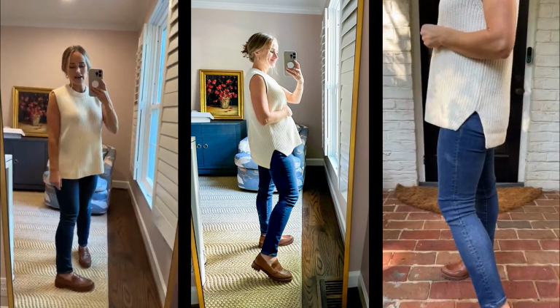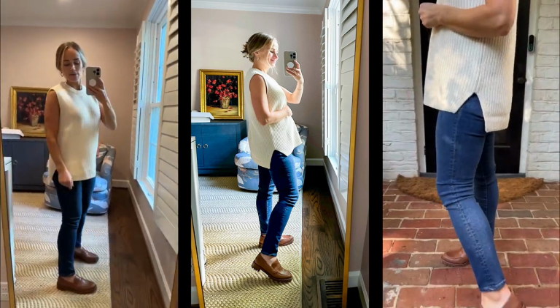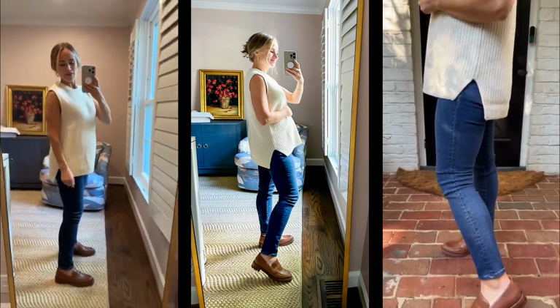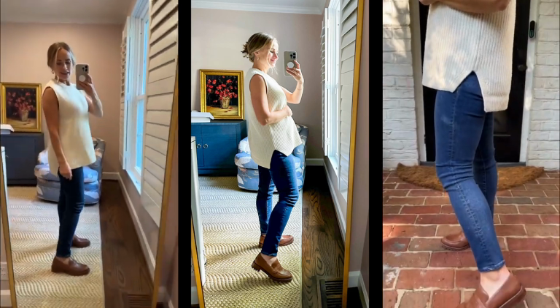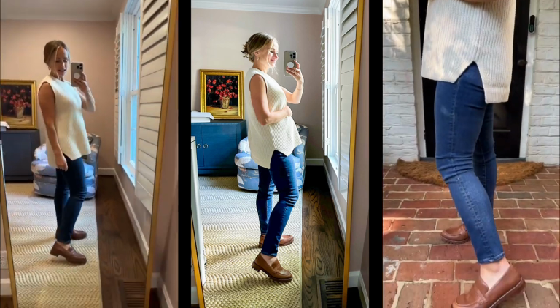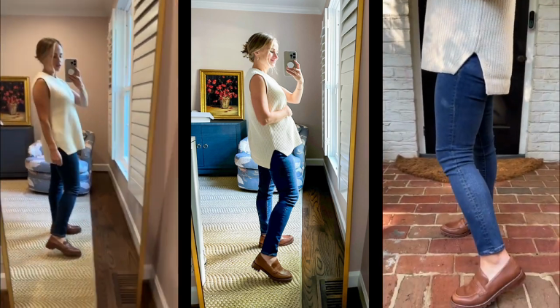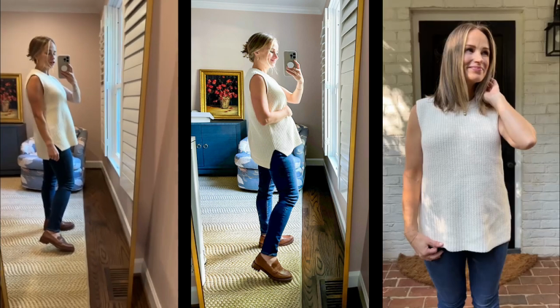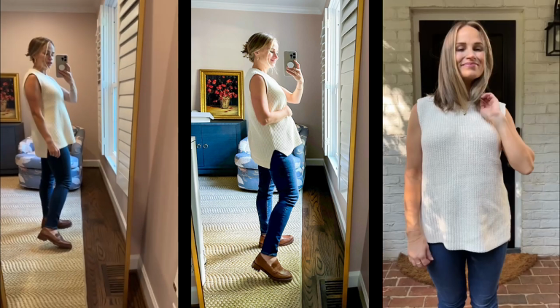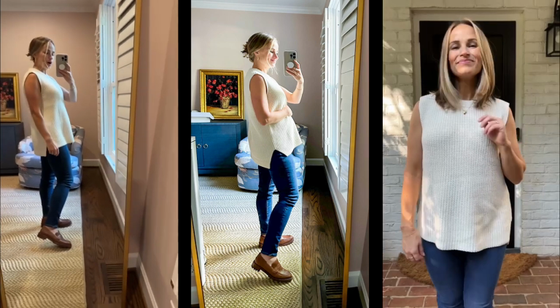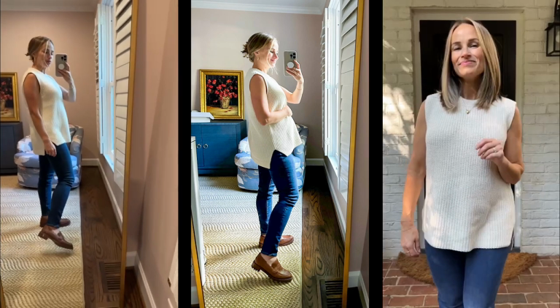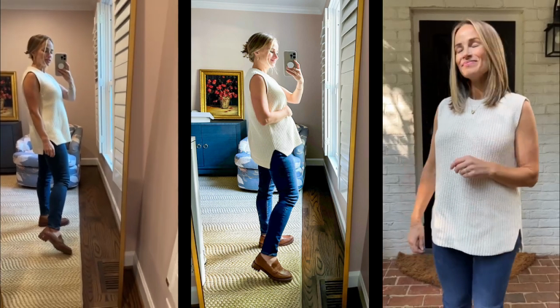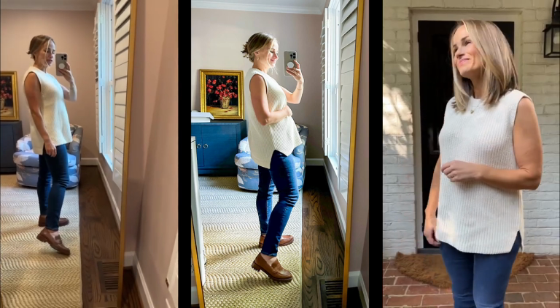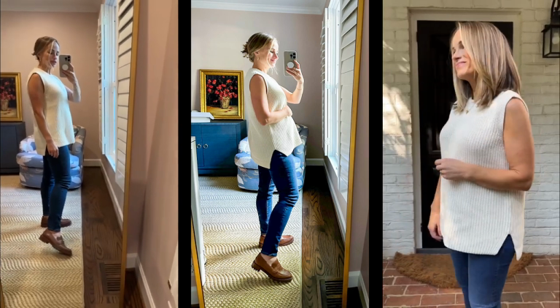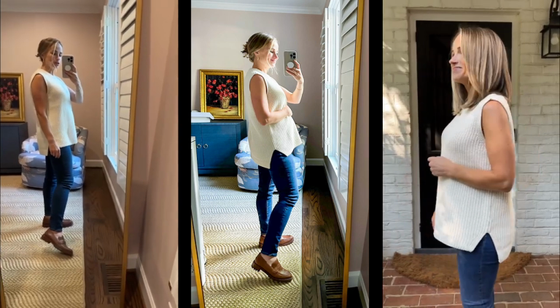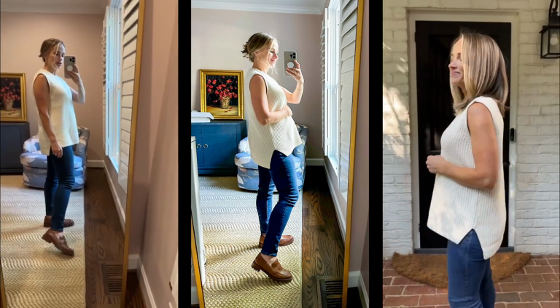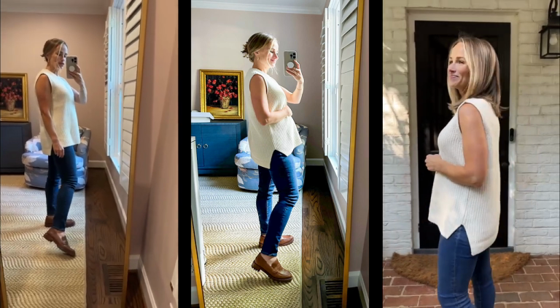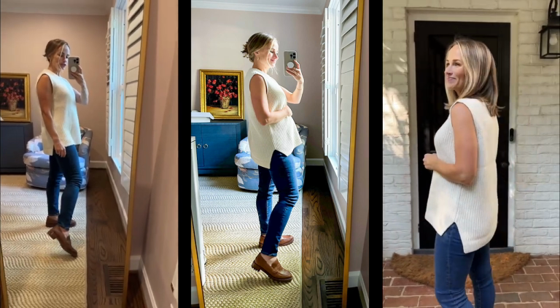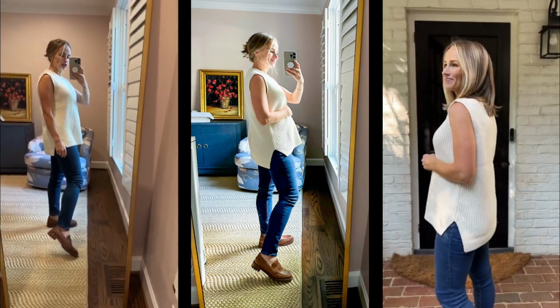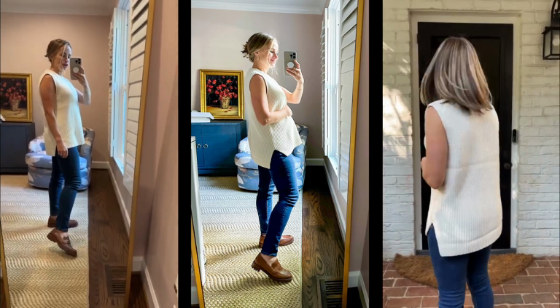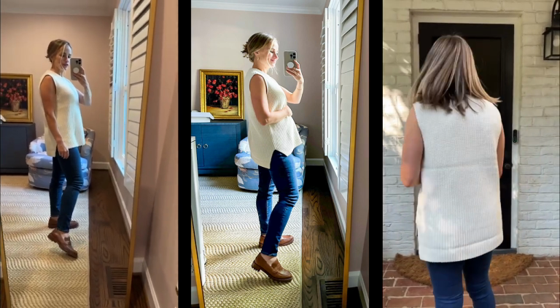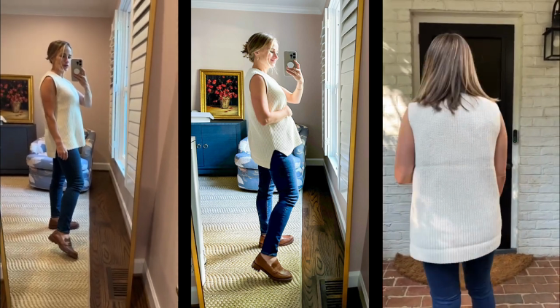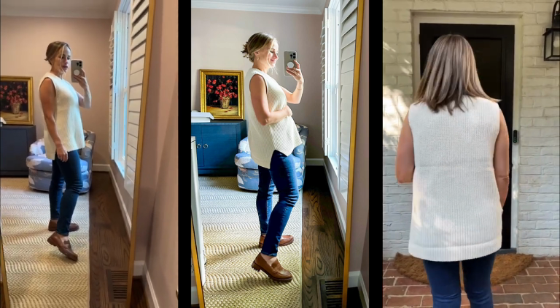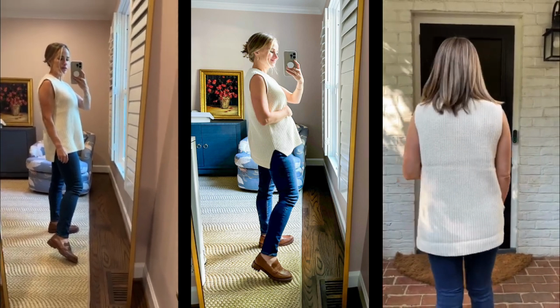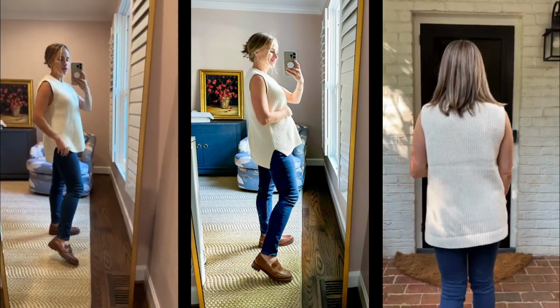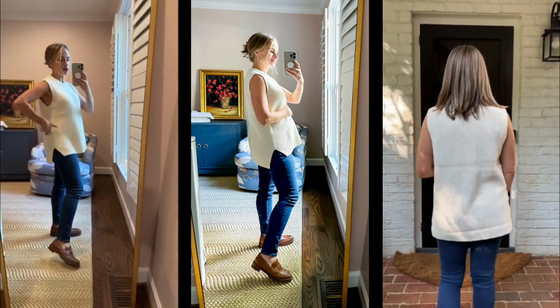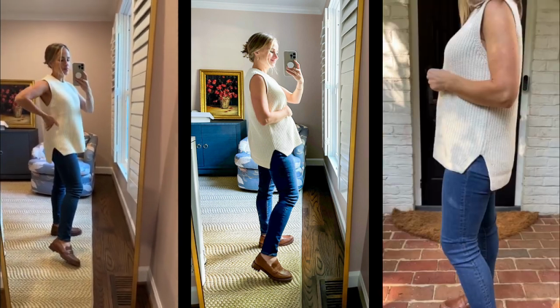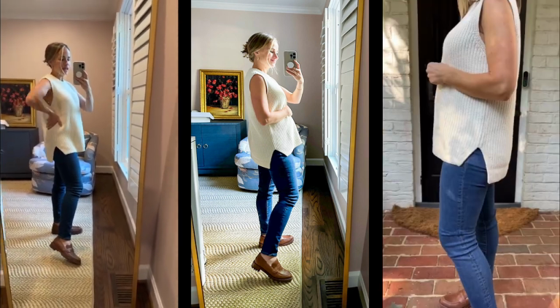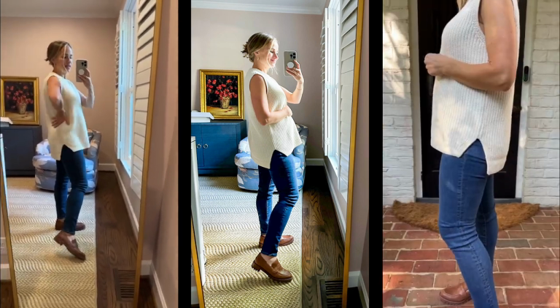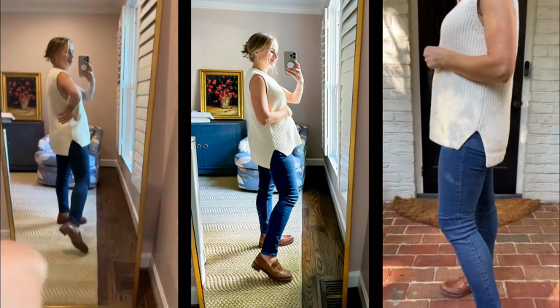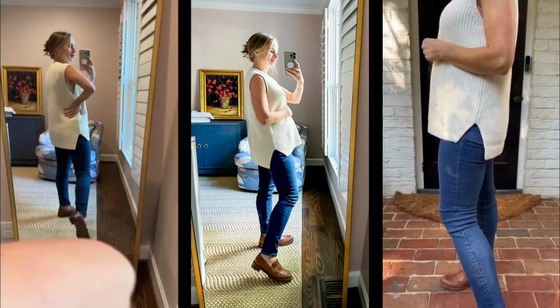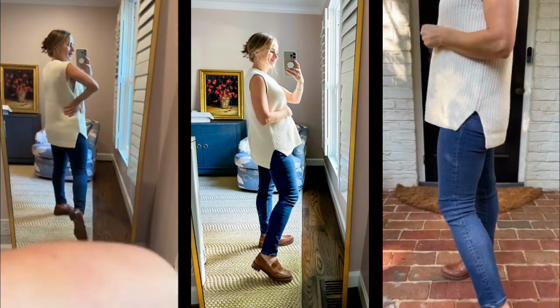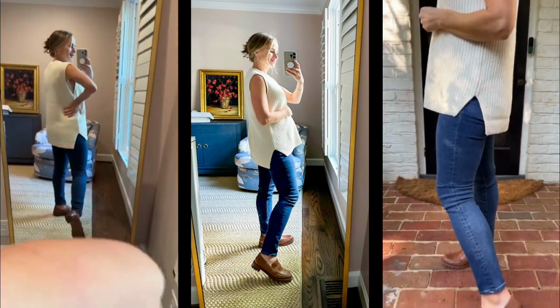I've had these loafers for a while, but these Lugsole loafers are also Madewell, and I really like them.